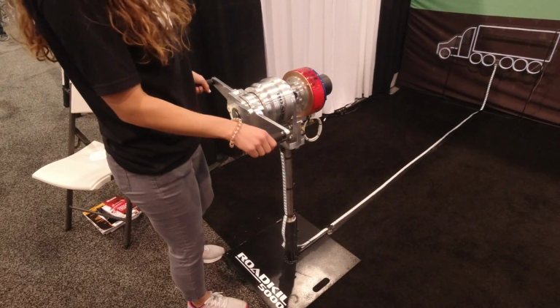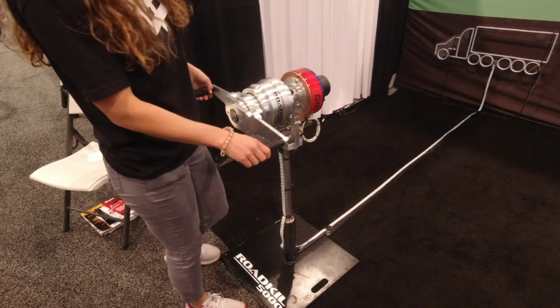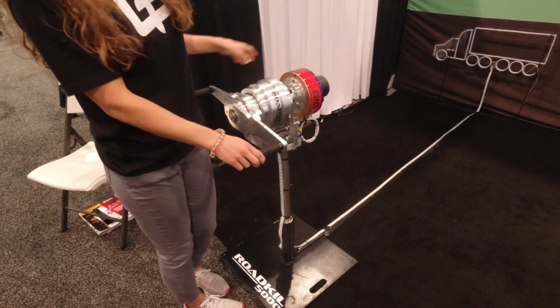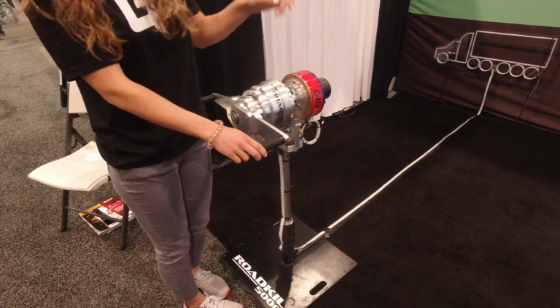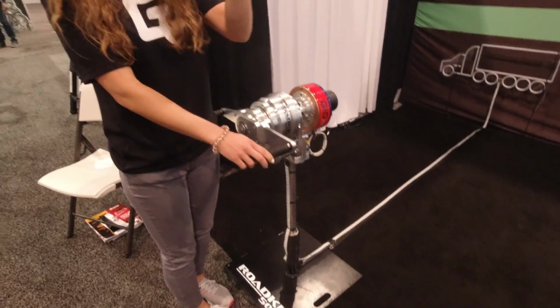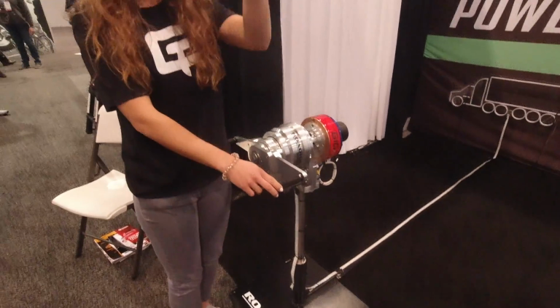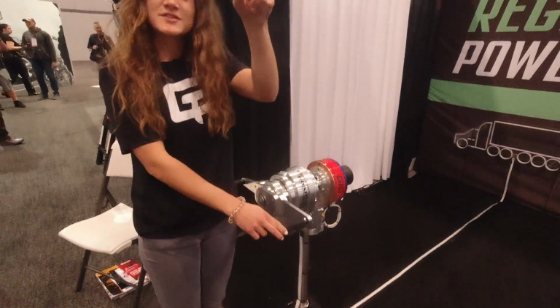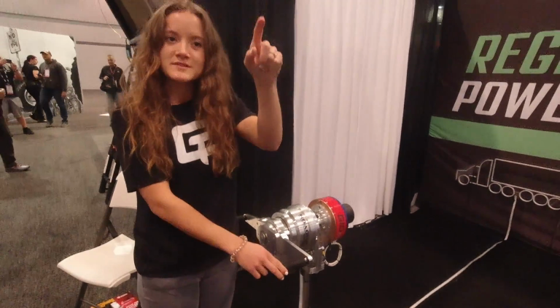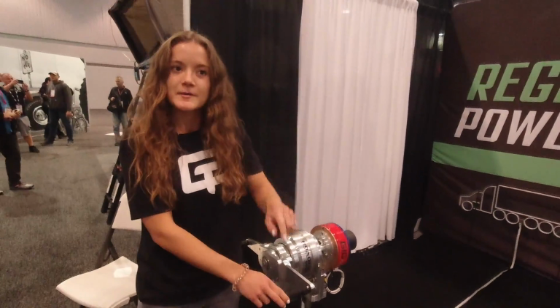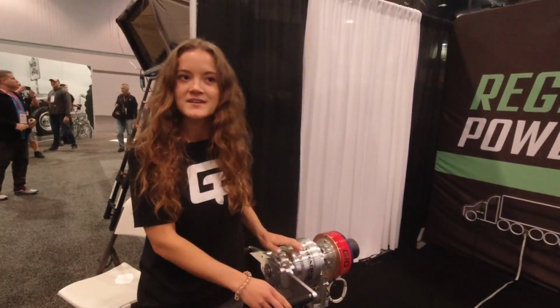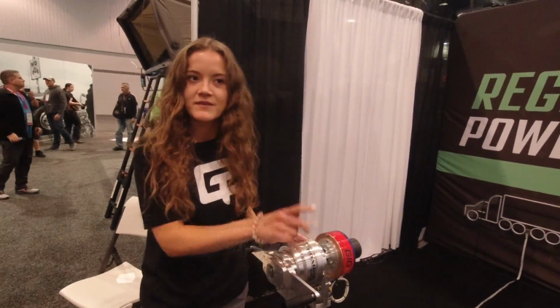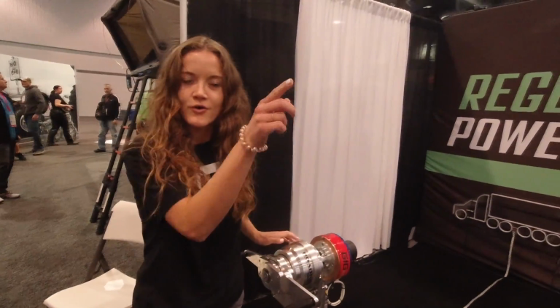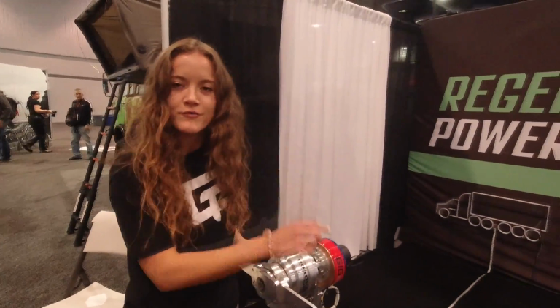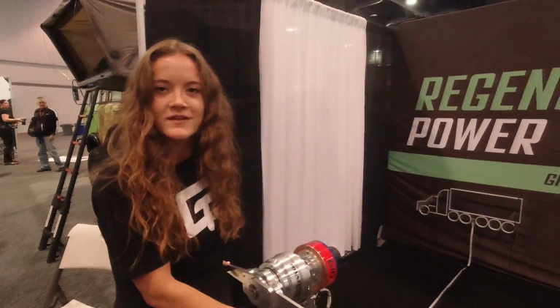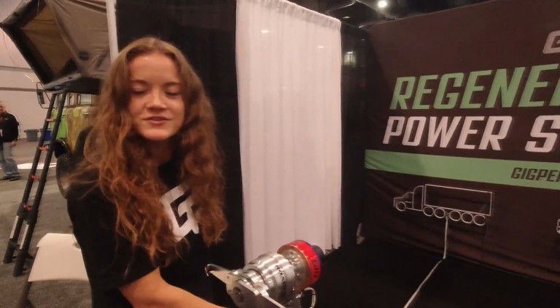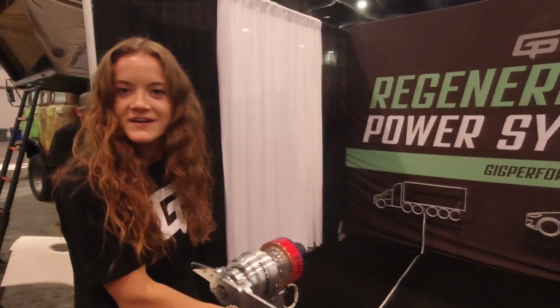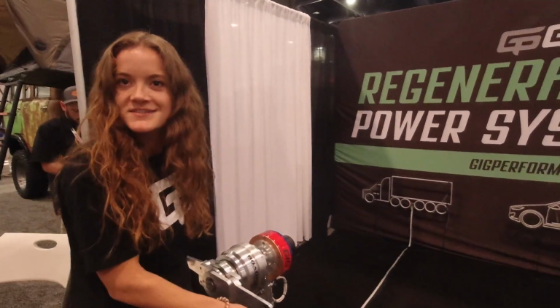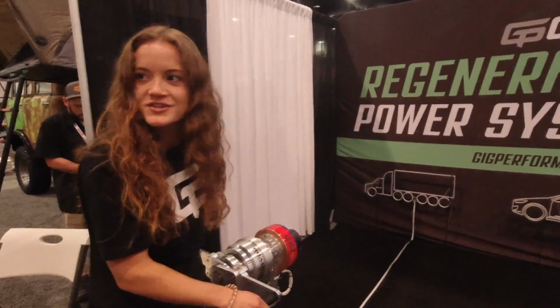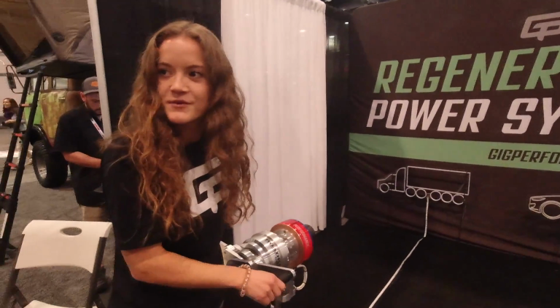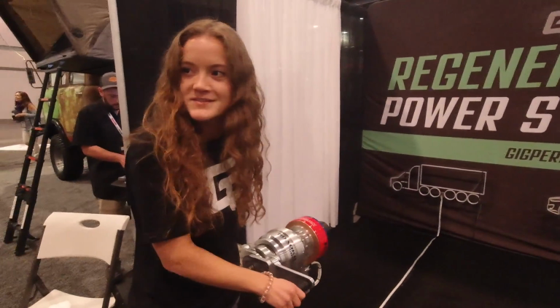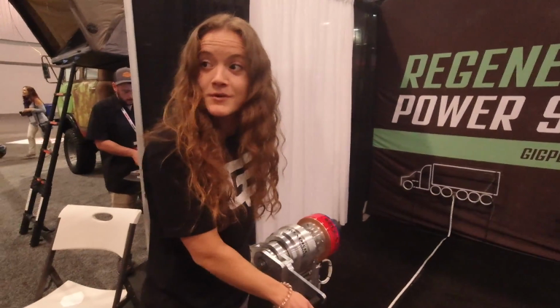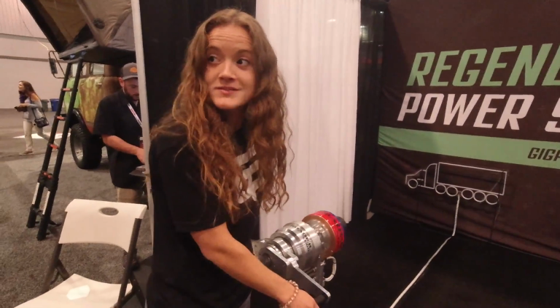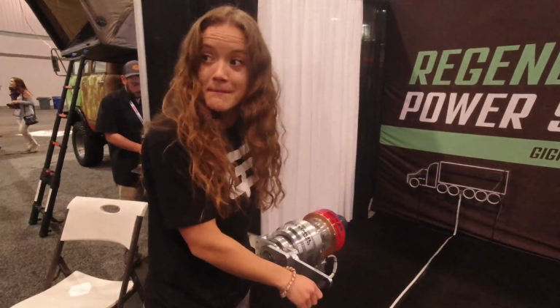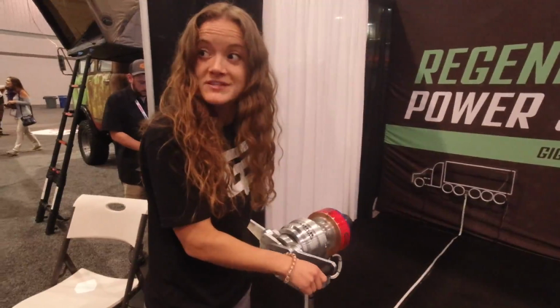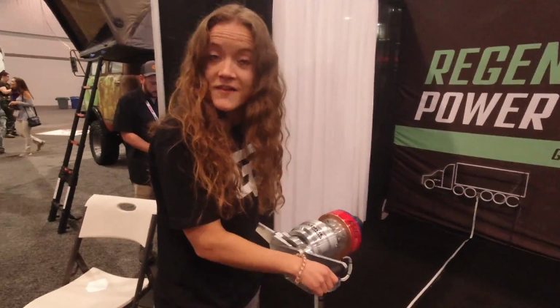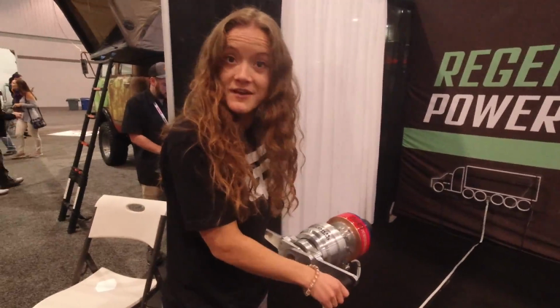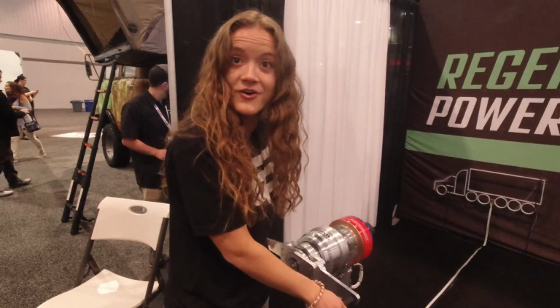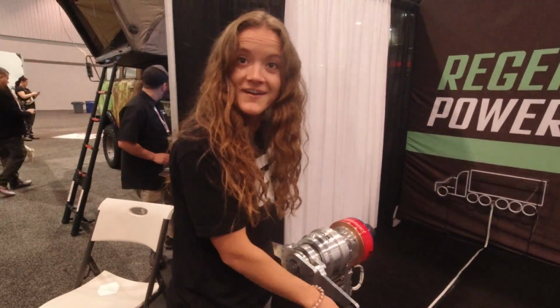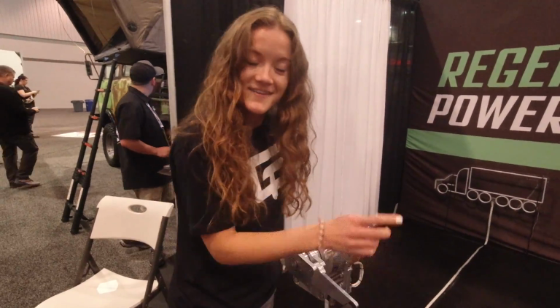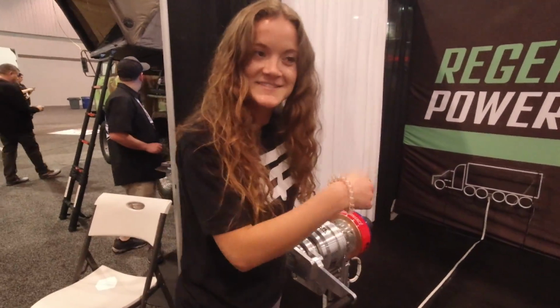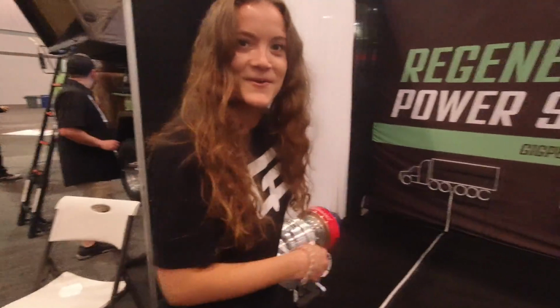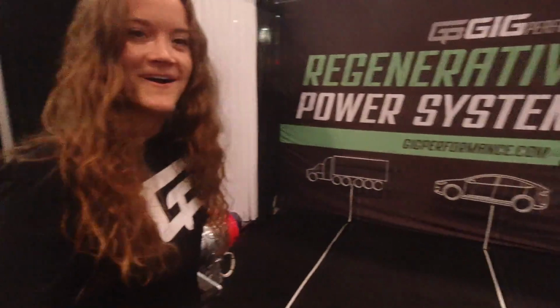We've got it attached to a side-by-side vehicle over in the electrified section. If you want to see what it looks like mounted on the vehicle, let's take a walk.